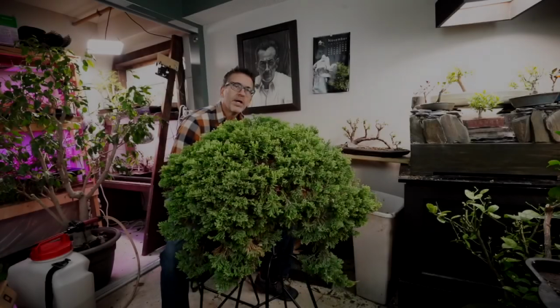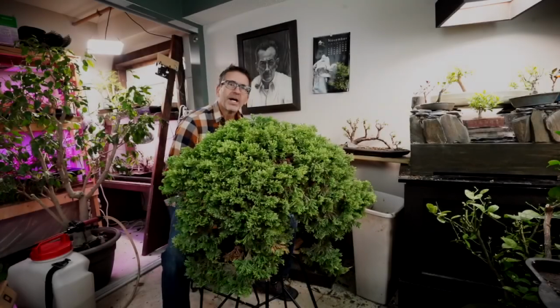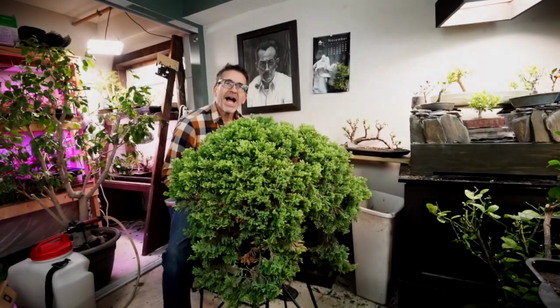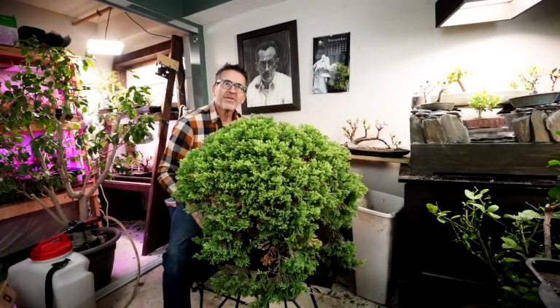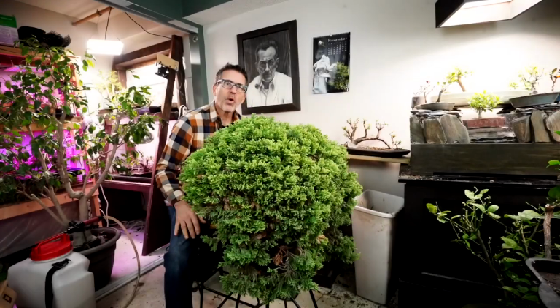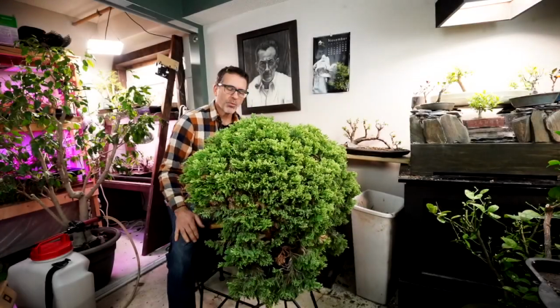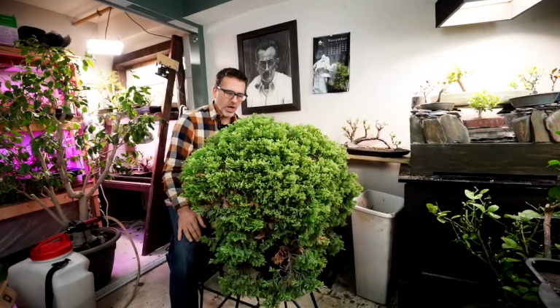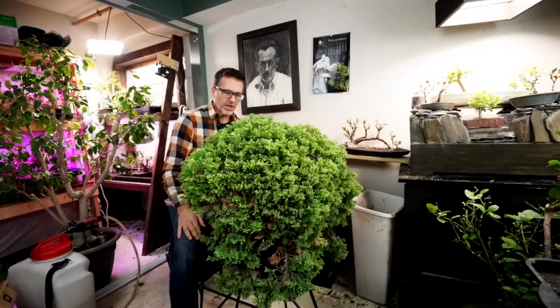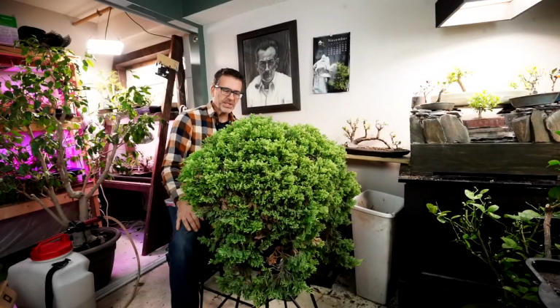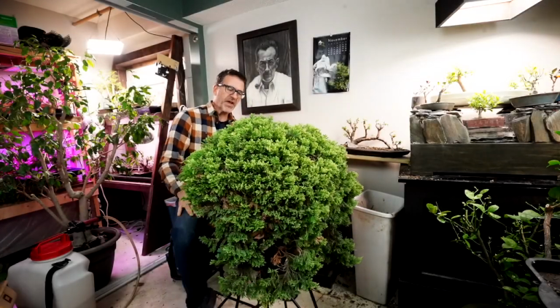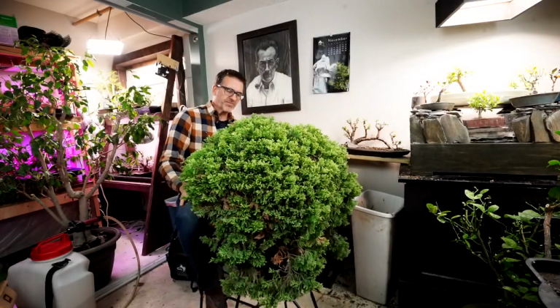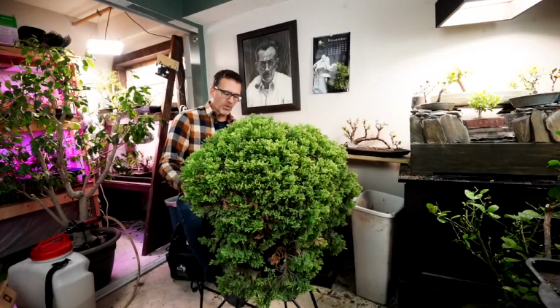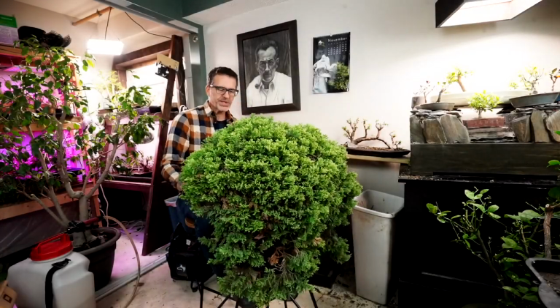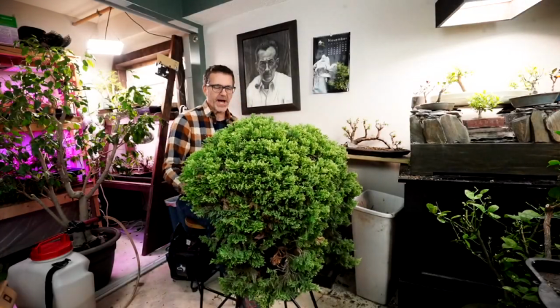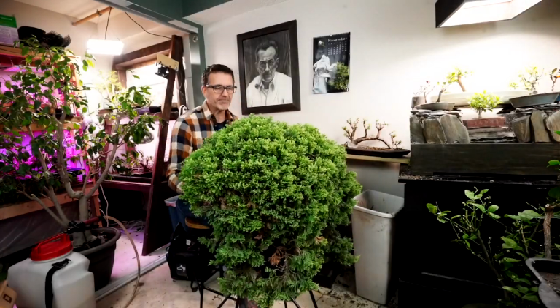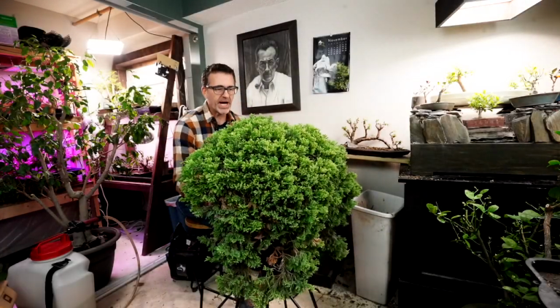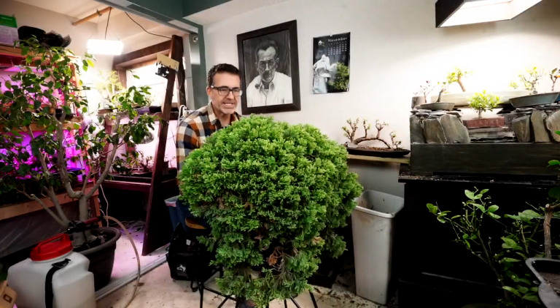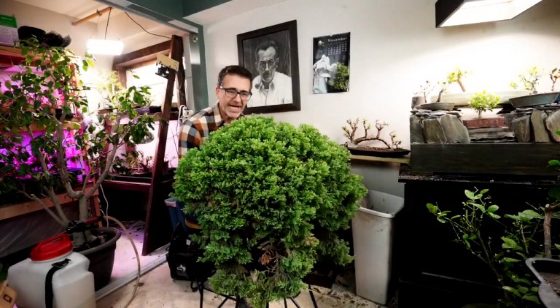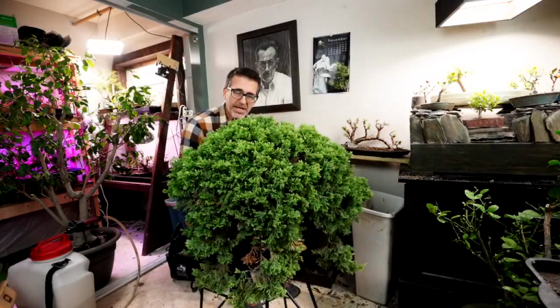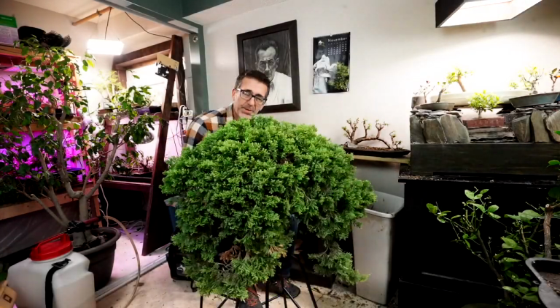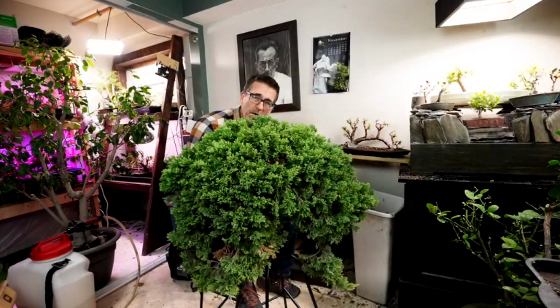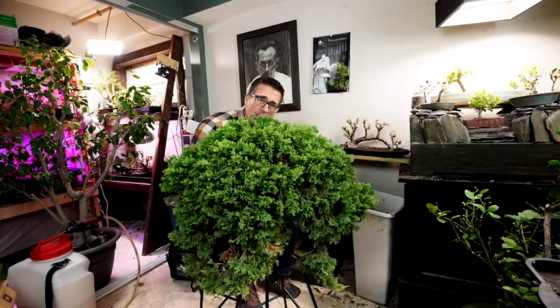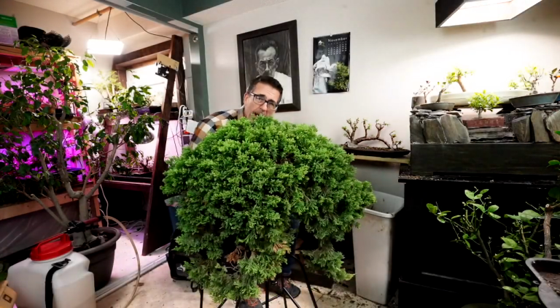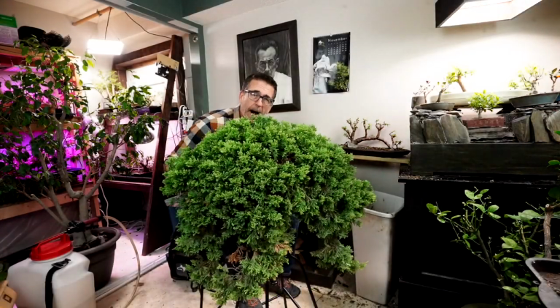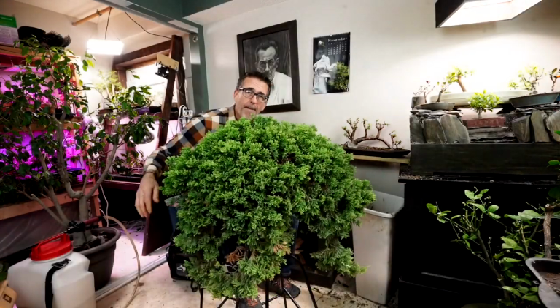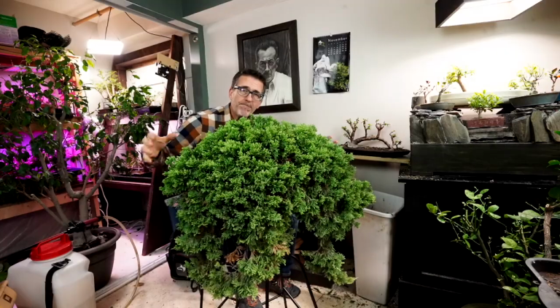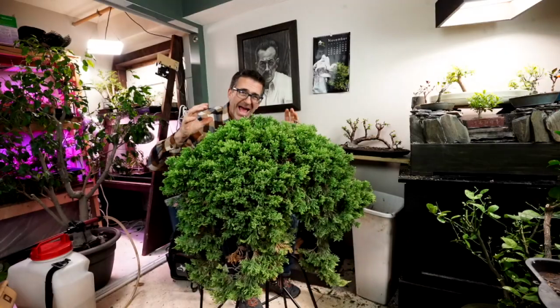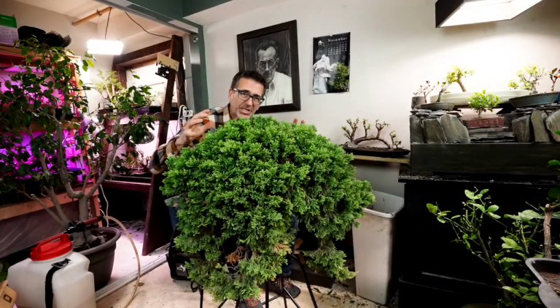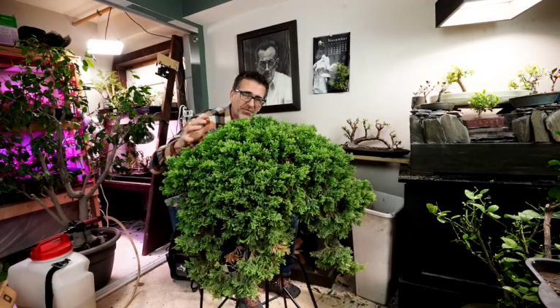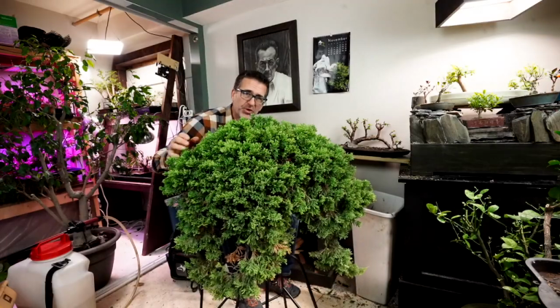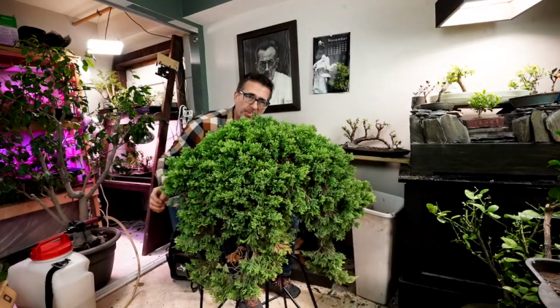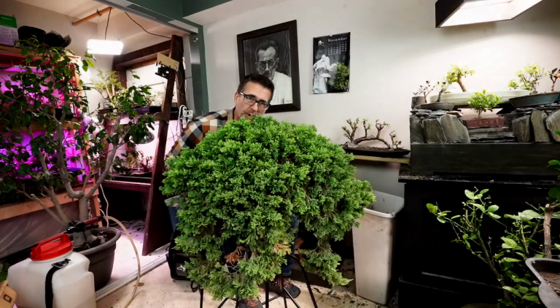Hi everyone, welcome to Dave's Bonsai. On today's episode, a massive juniper.